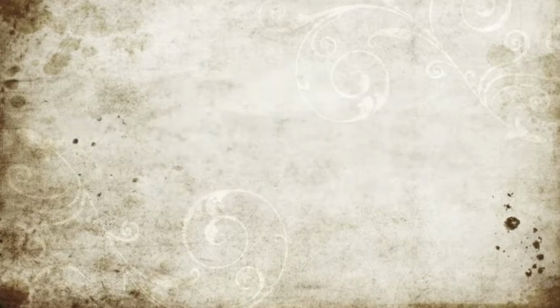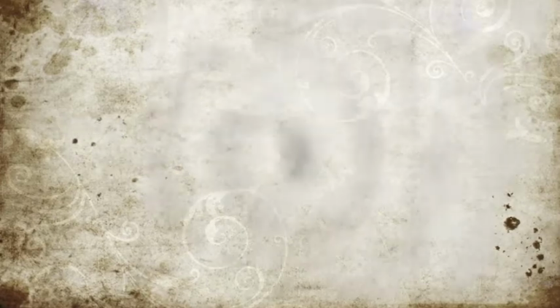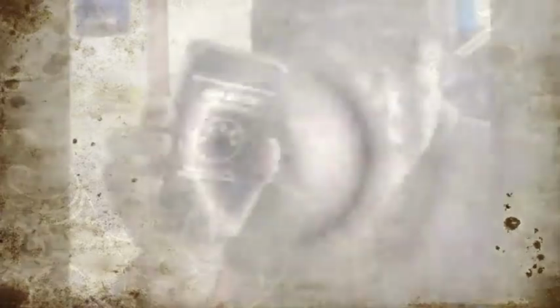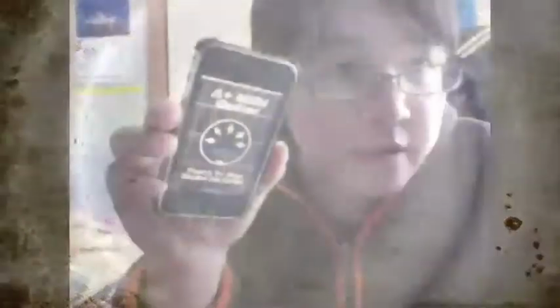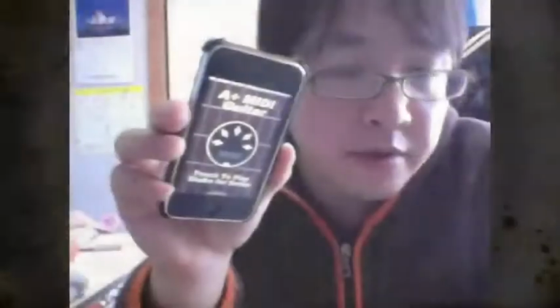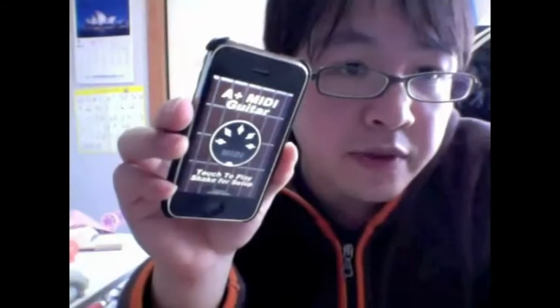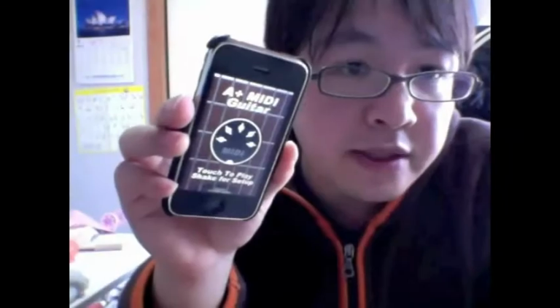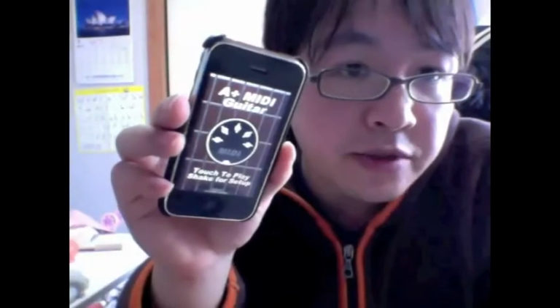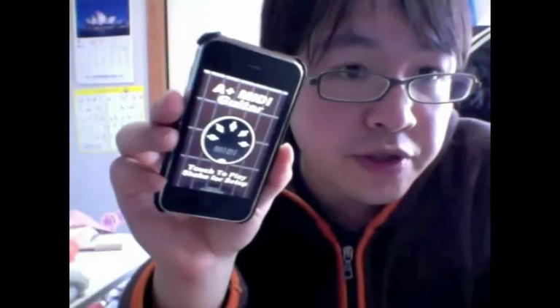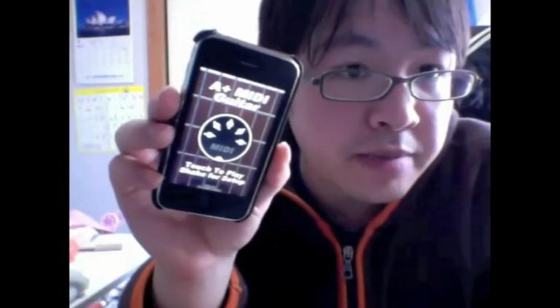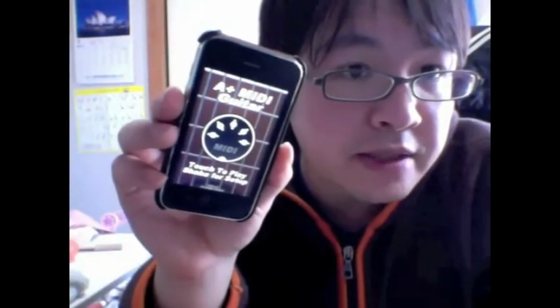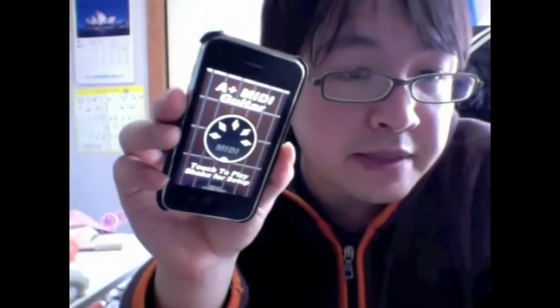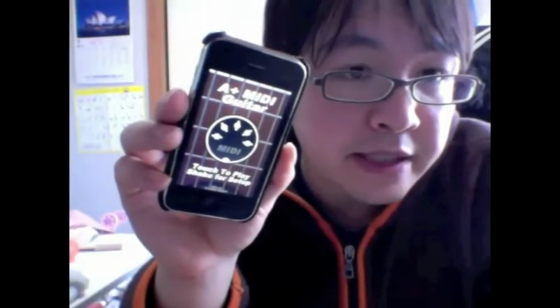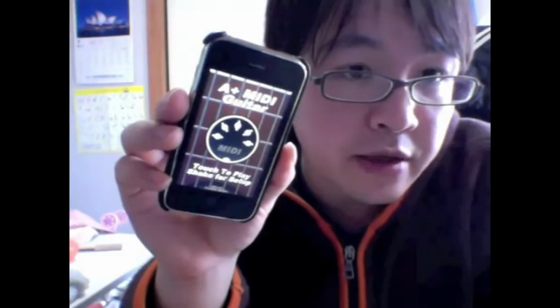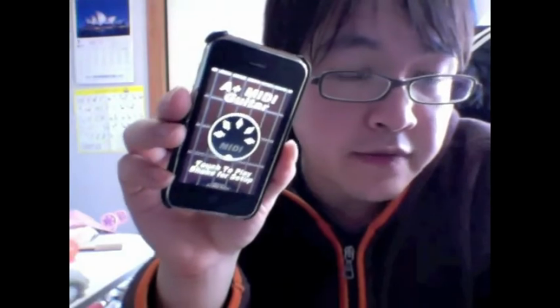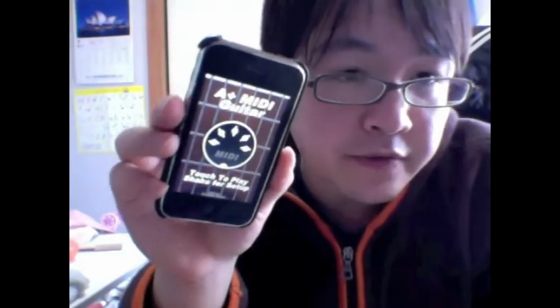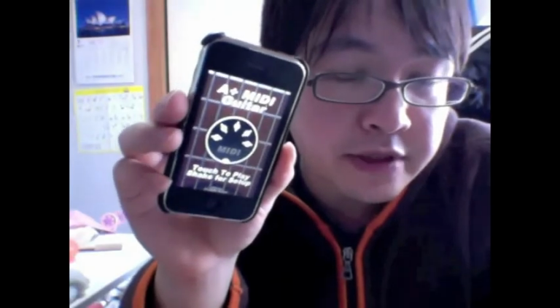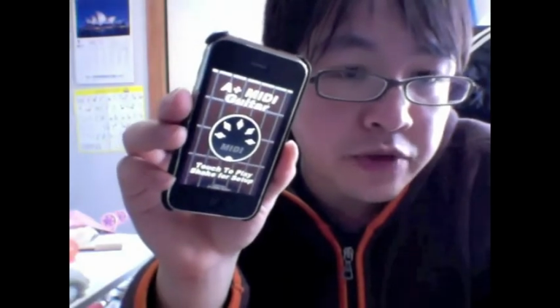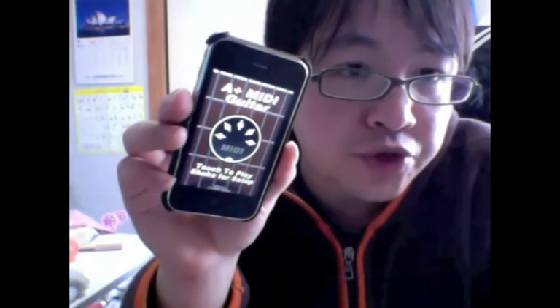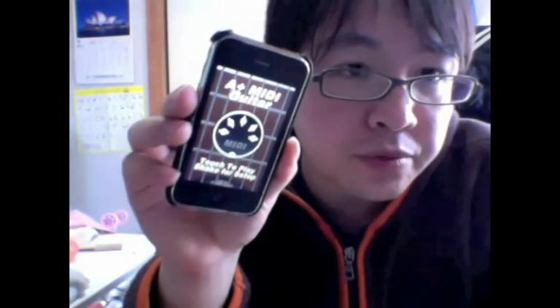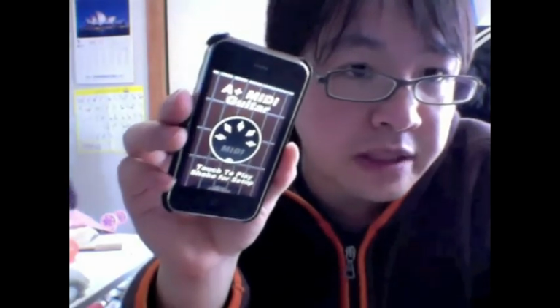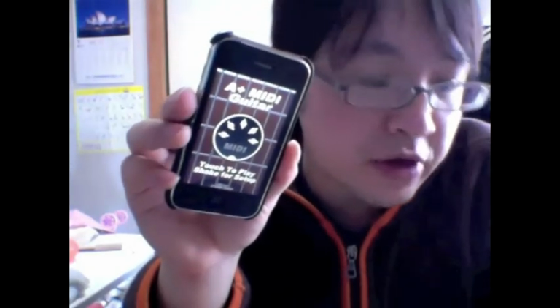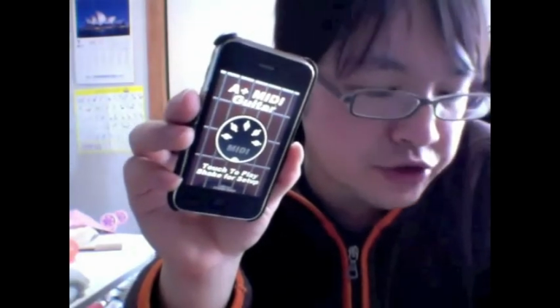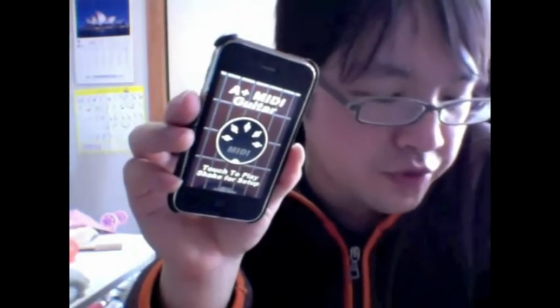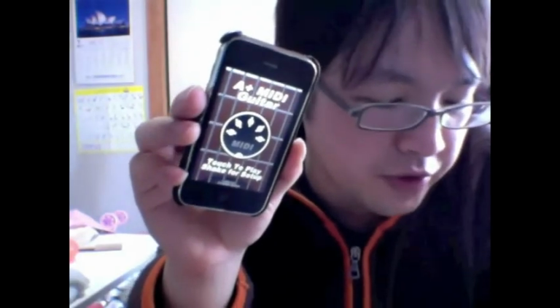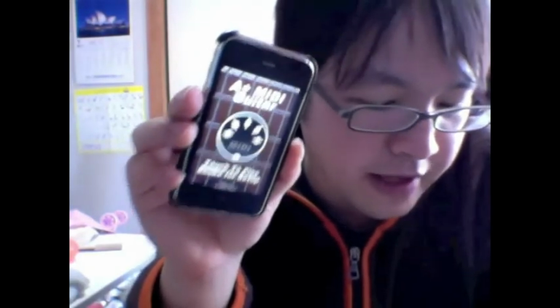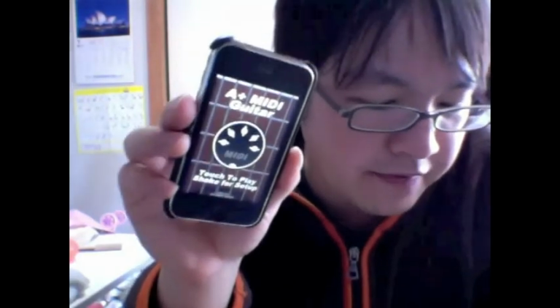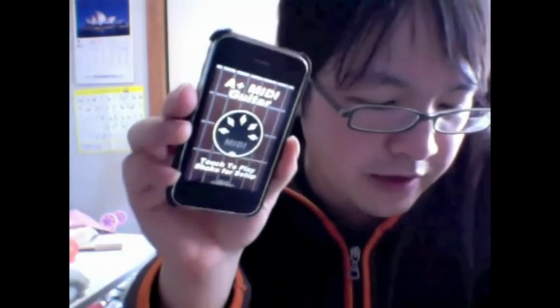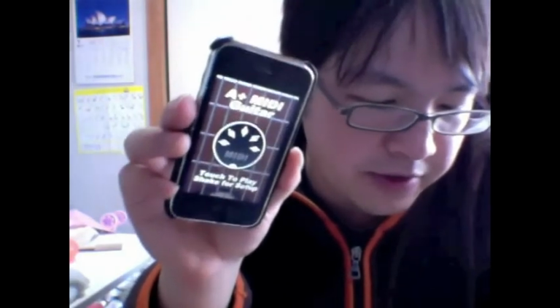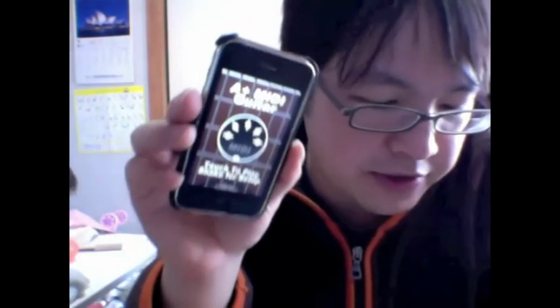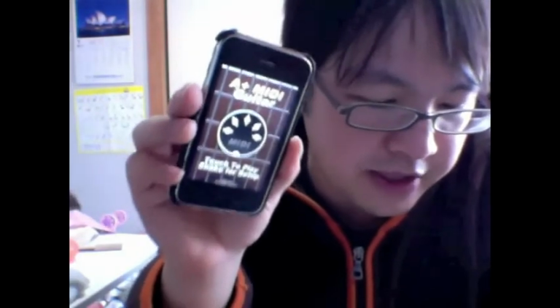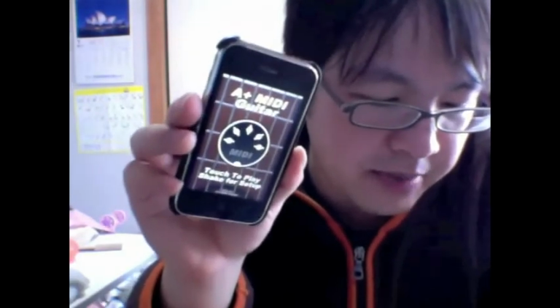Hi, today I'm going to quickly demonstrate A Plus MIDI guitar, the first and only true MIDI guitar controller on the iPhone, iPod Touch, and iPad.